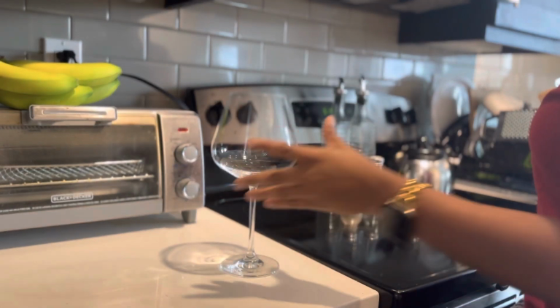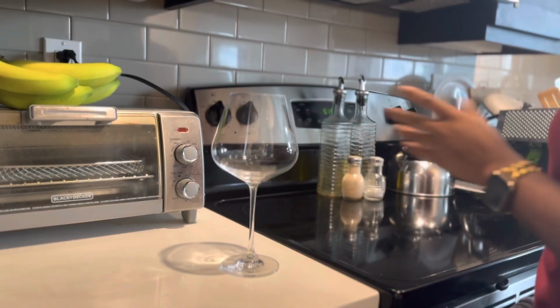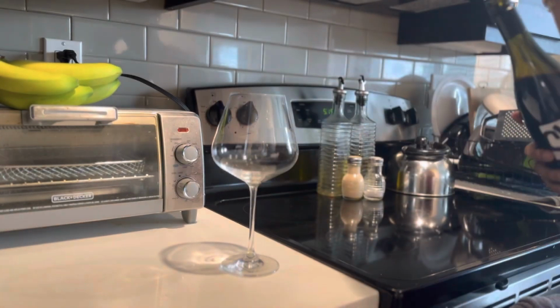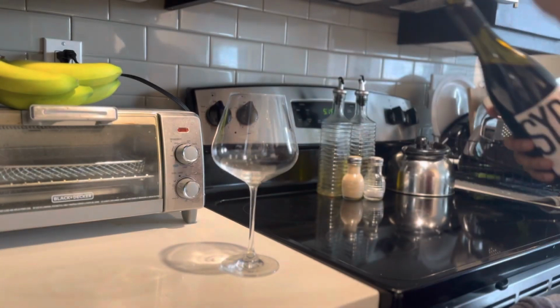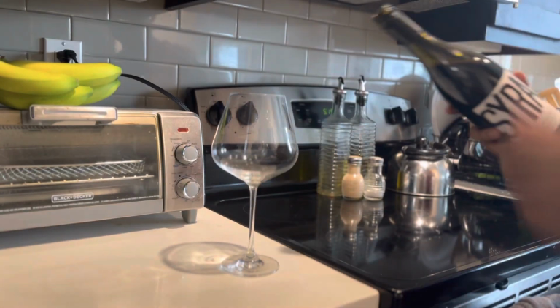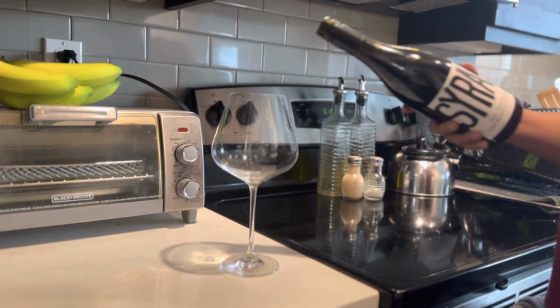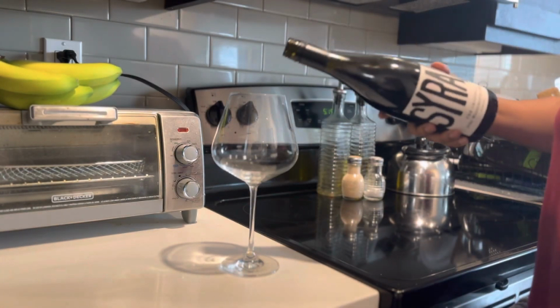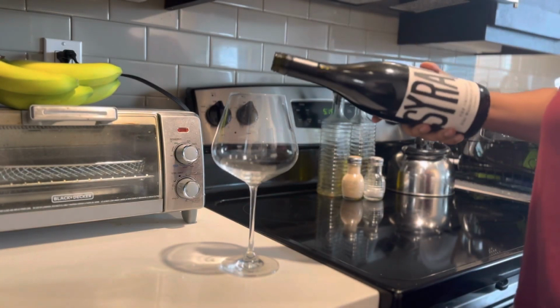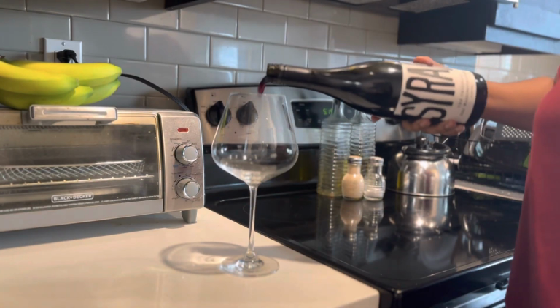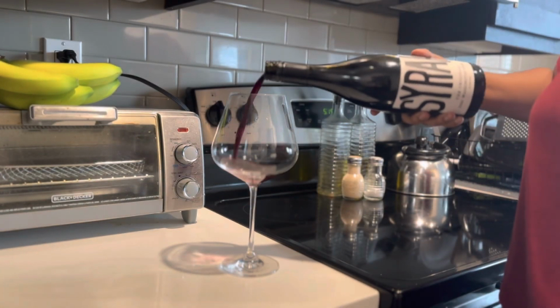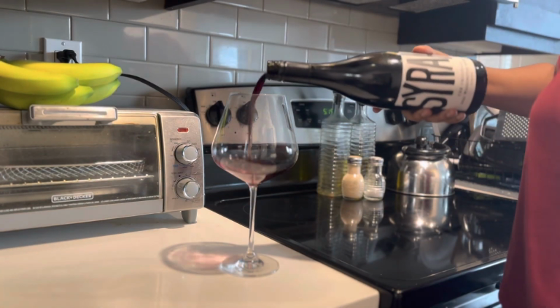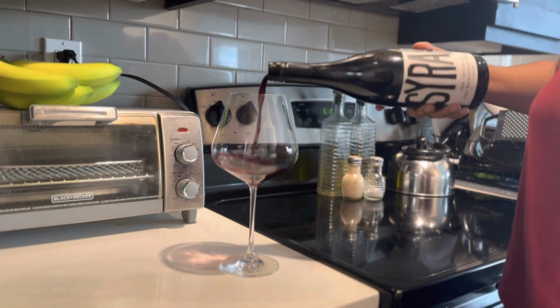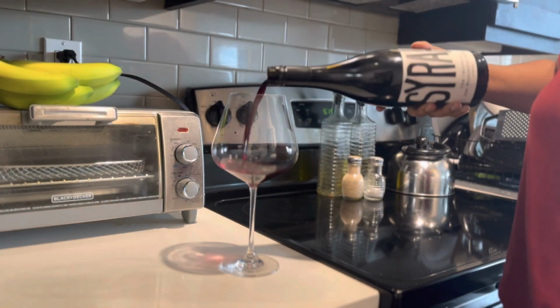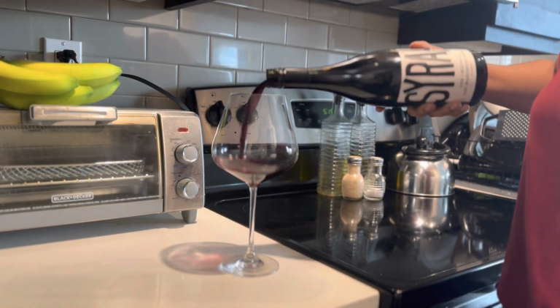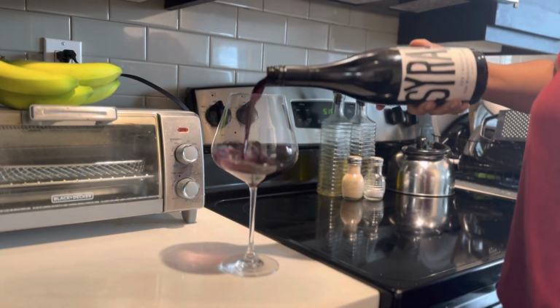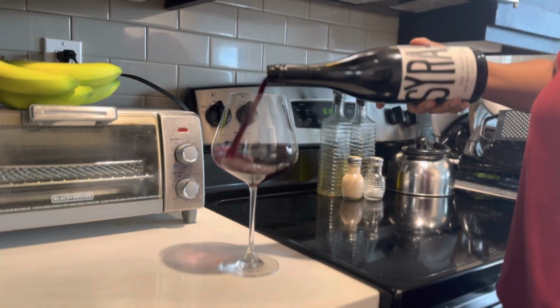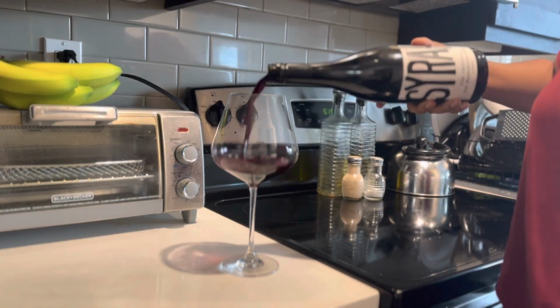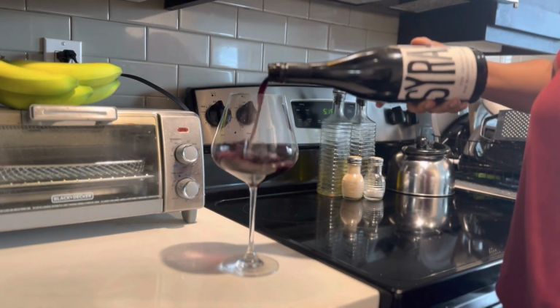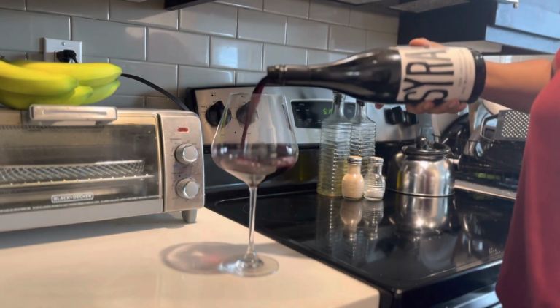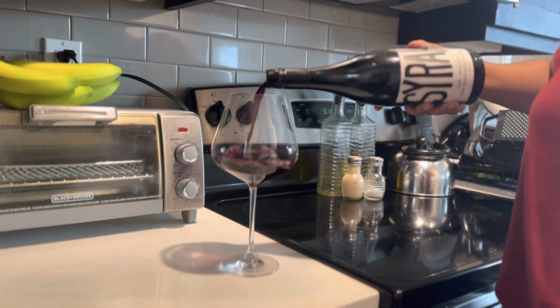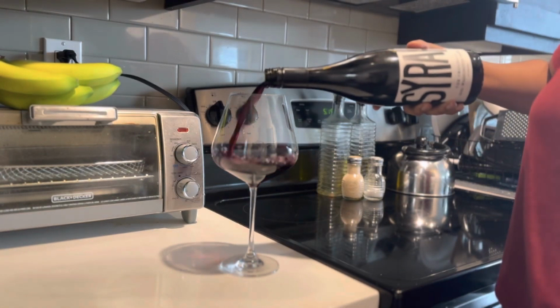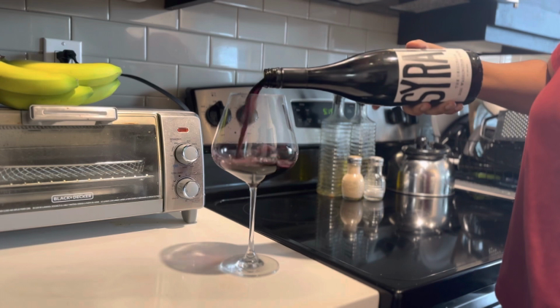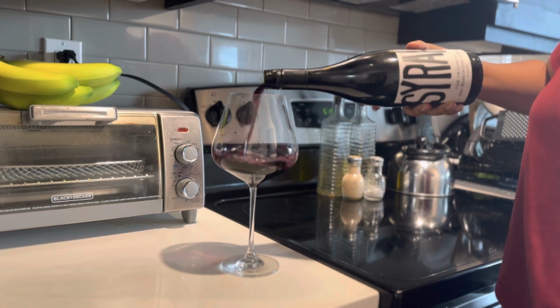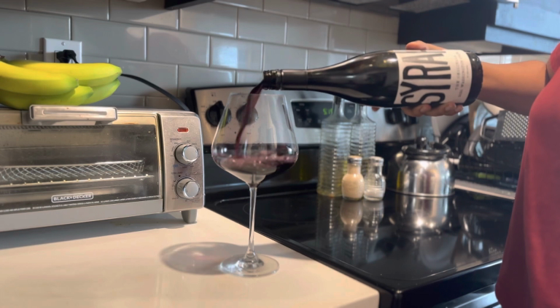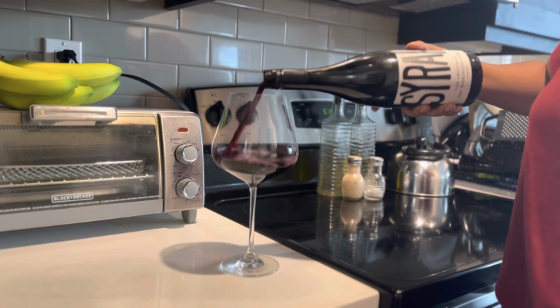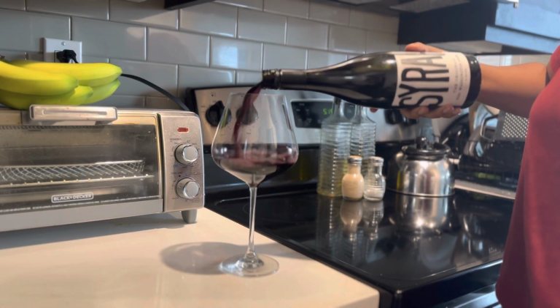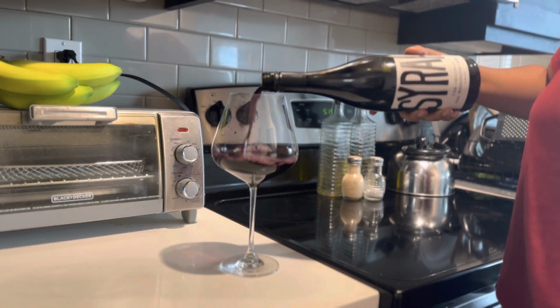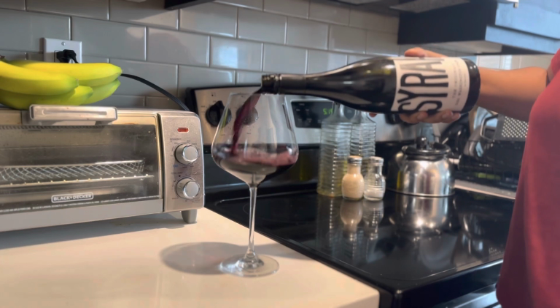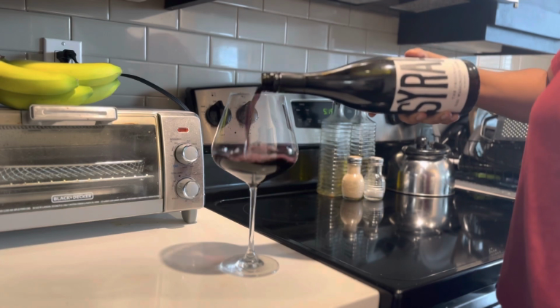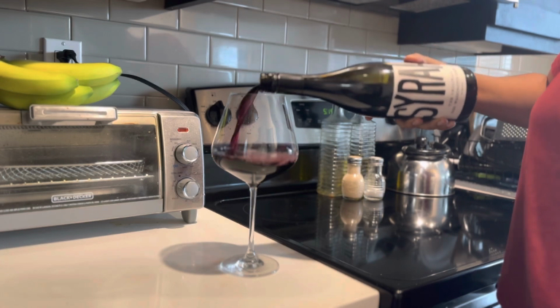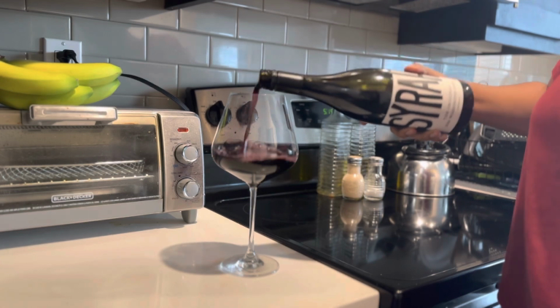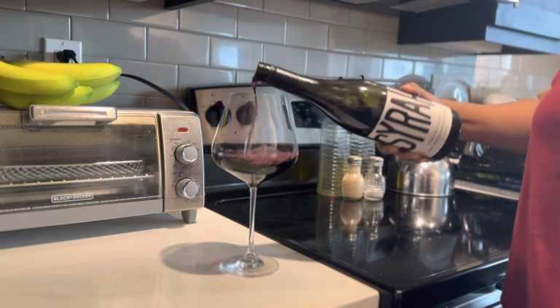Before we start cooking, I'm gonna pour me a glass of wine. This is Pinot Grigio — Sara is the brand — I got it from Trader Joe's, y'all, and it is so good.